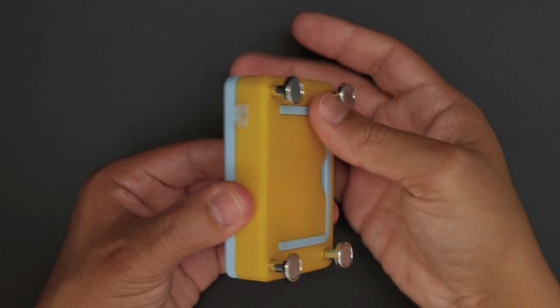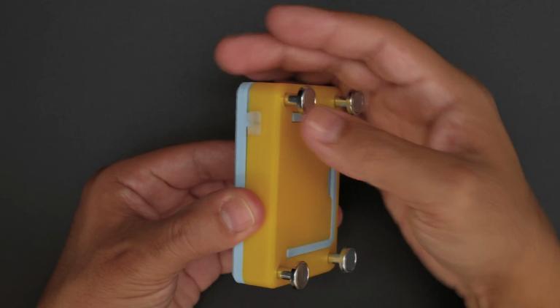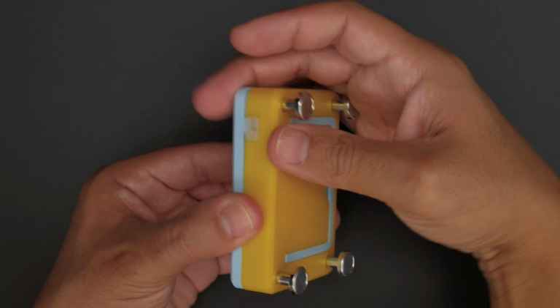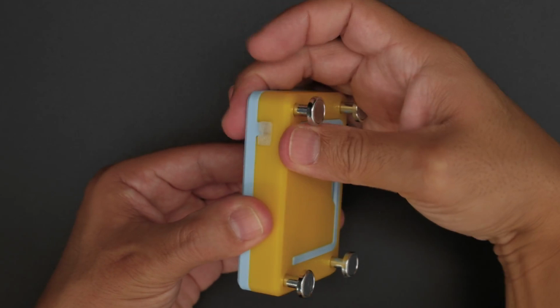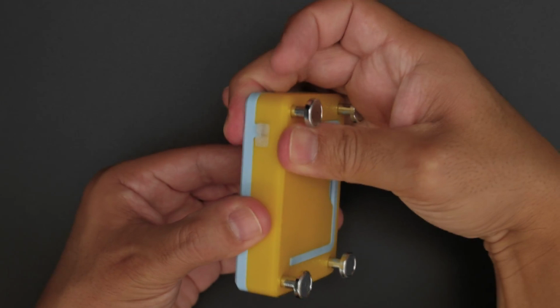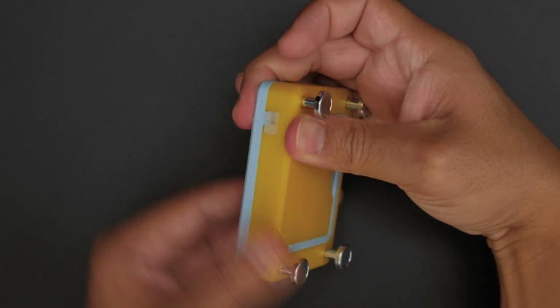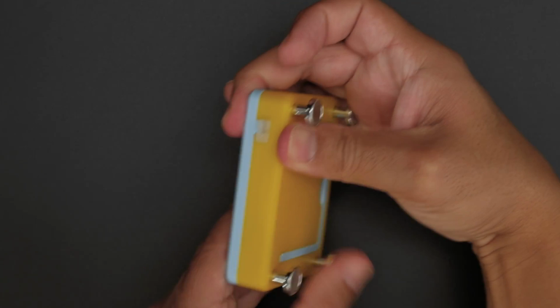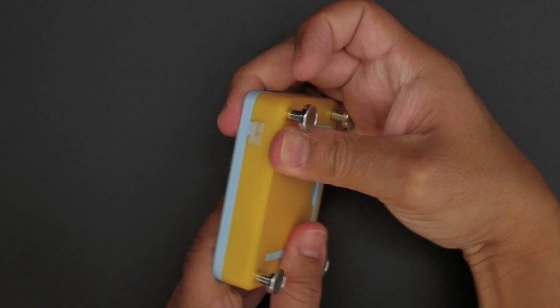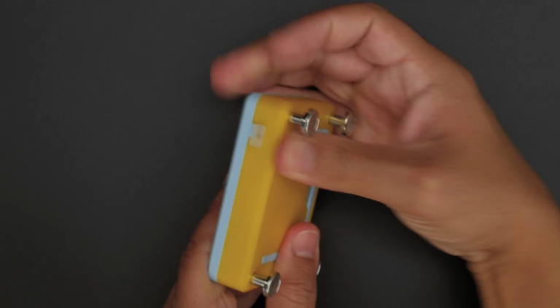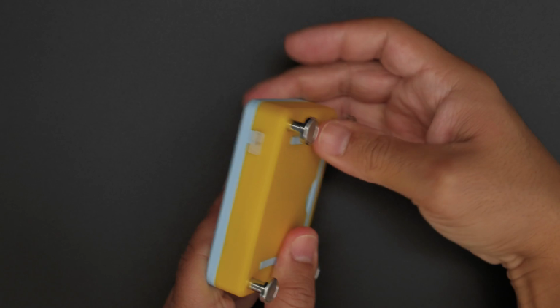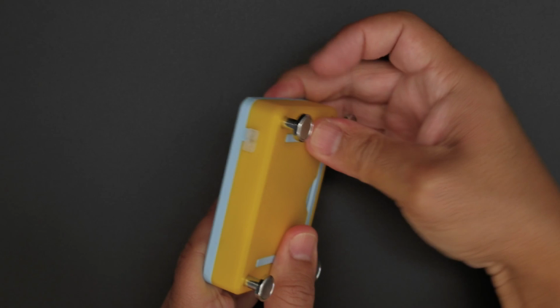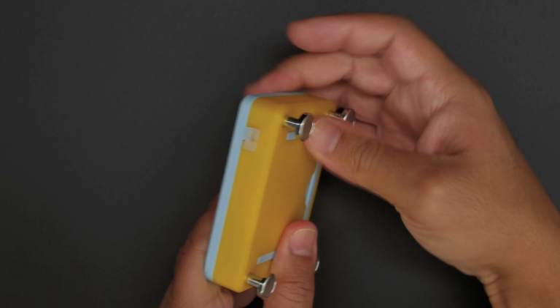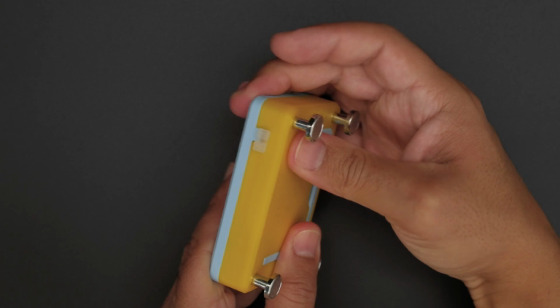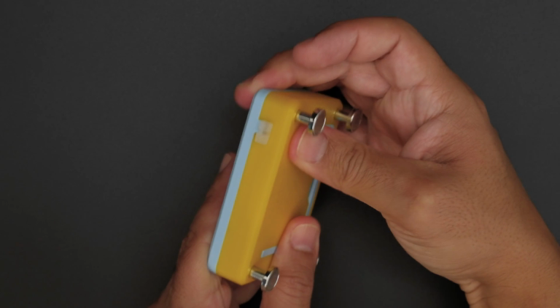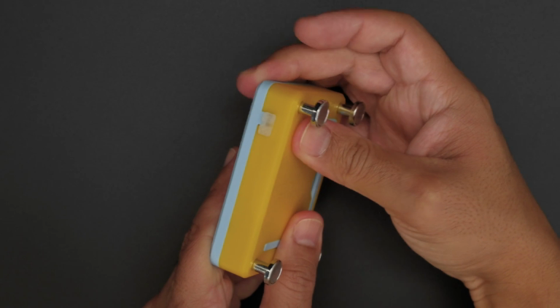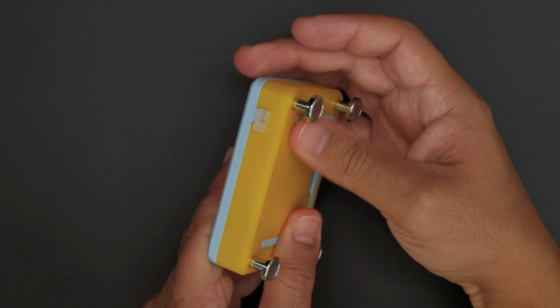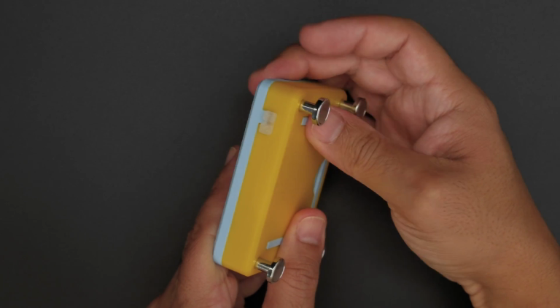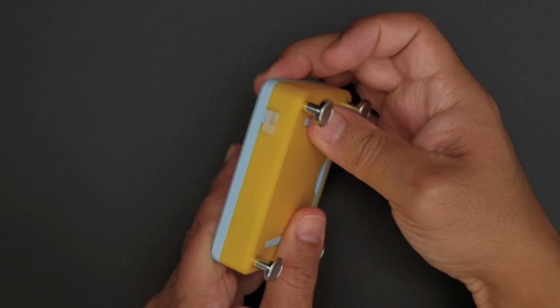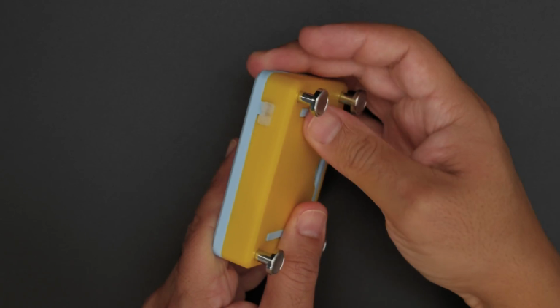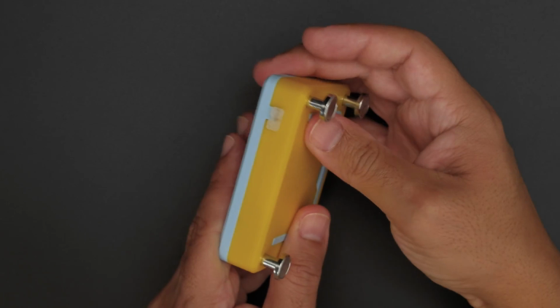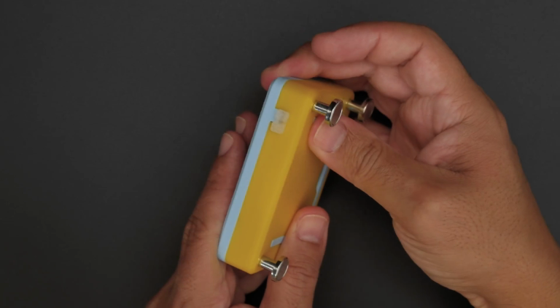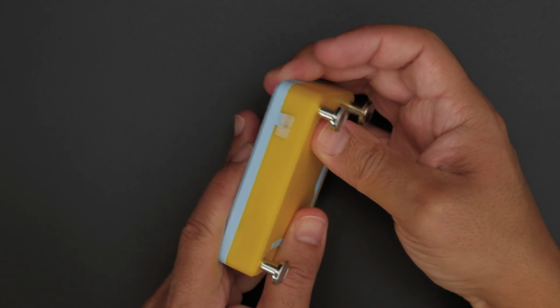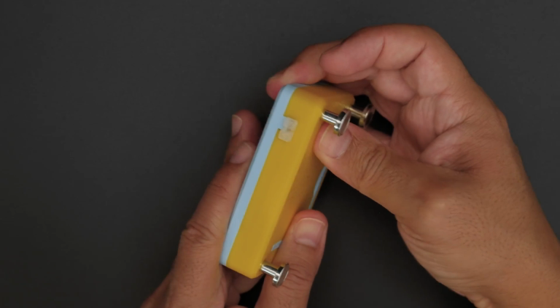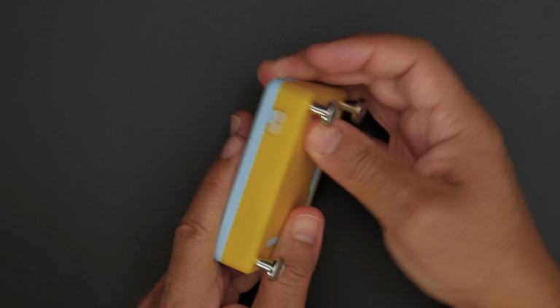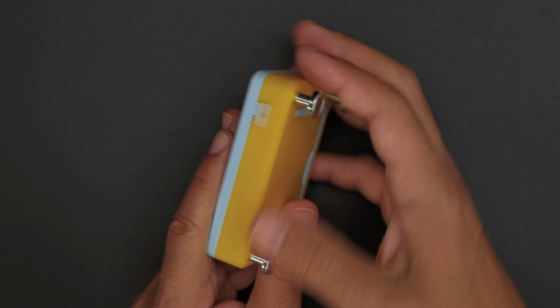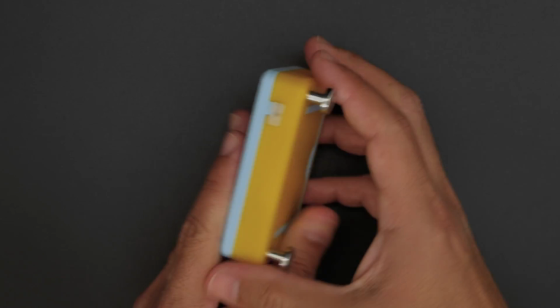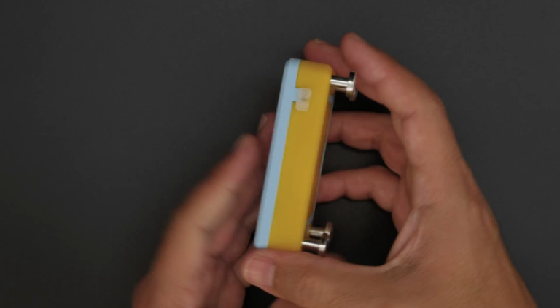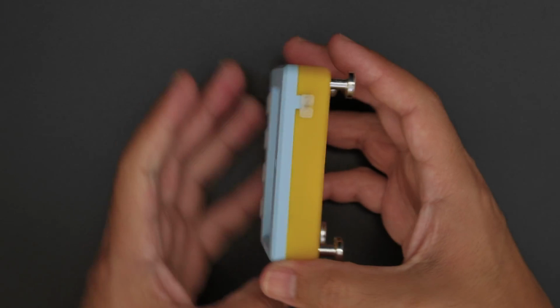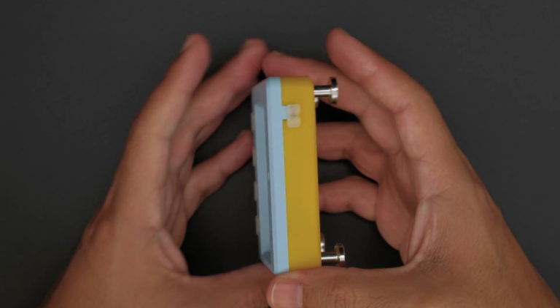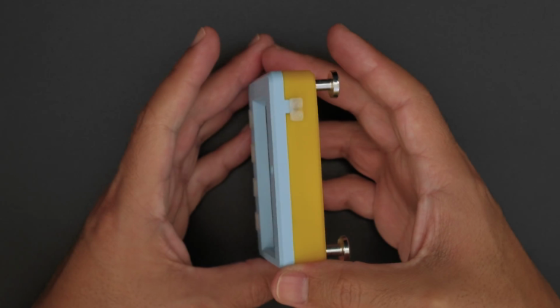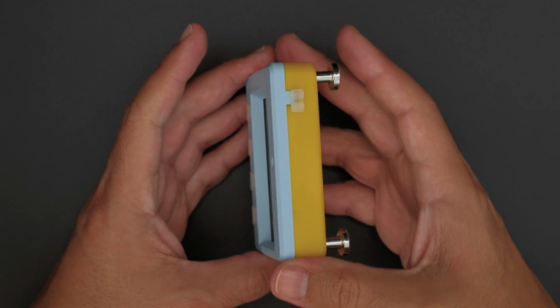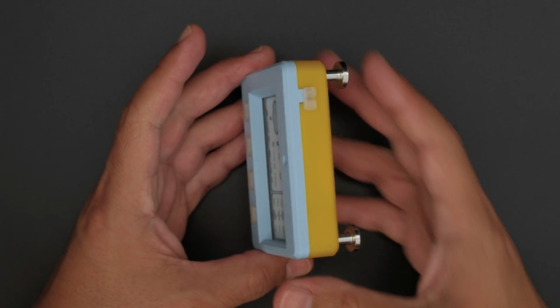So whether you want to stick it on your fridge or prop it on your desk, we hope this inspires you to try out our new snap-fit case for the Adafruit MagTag.